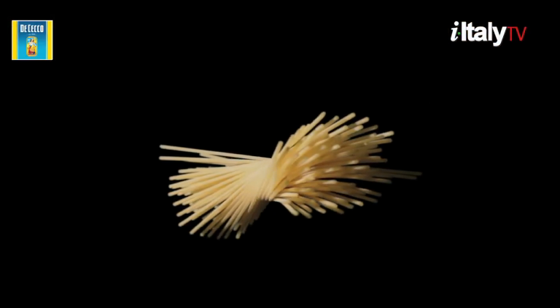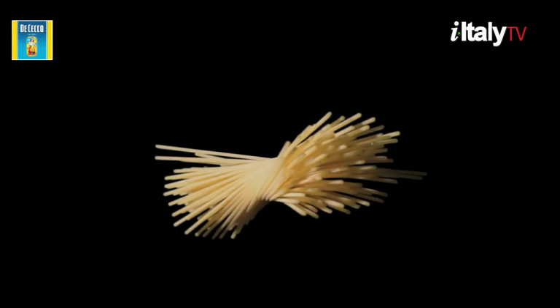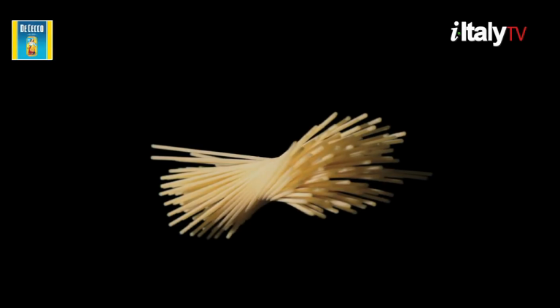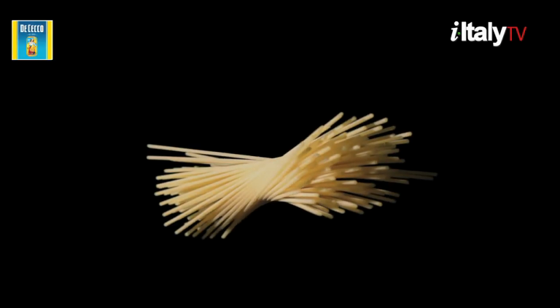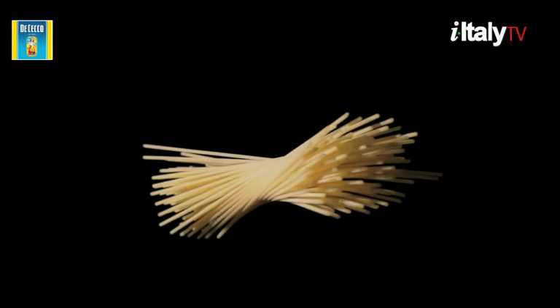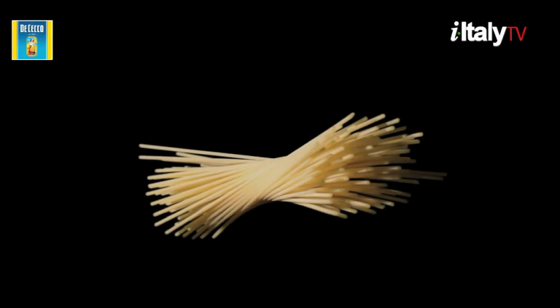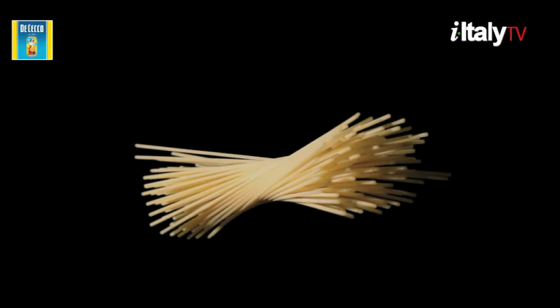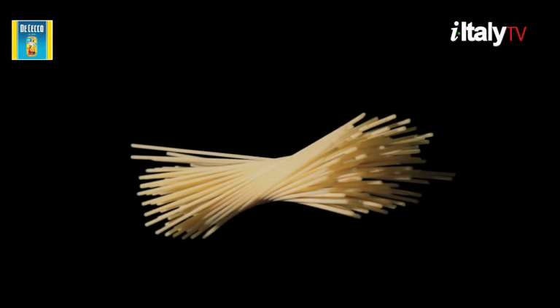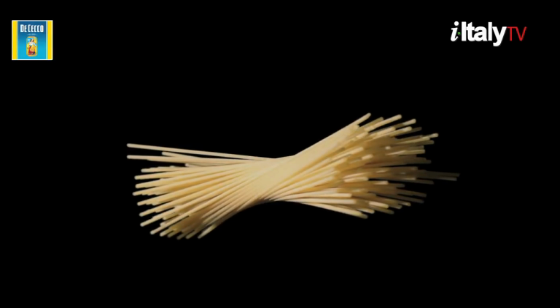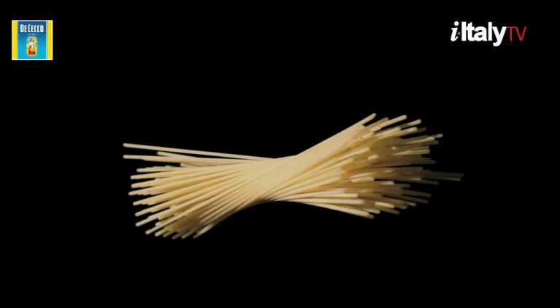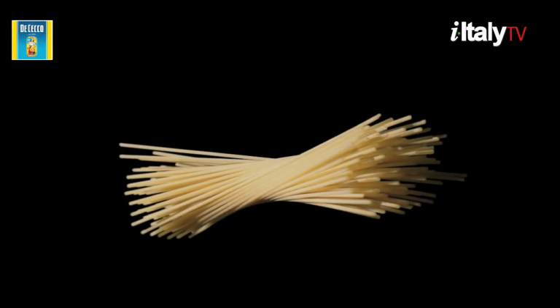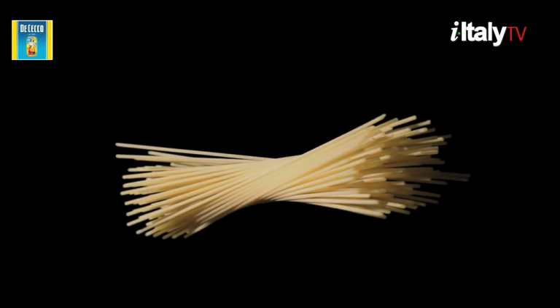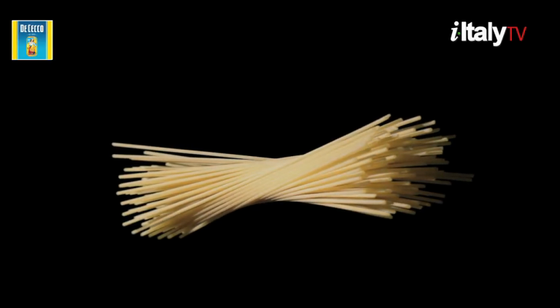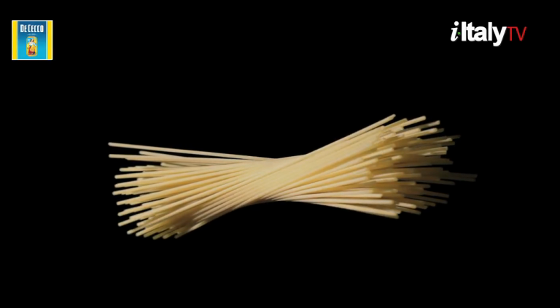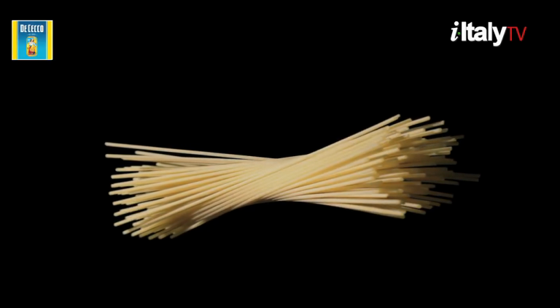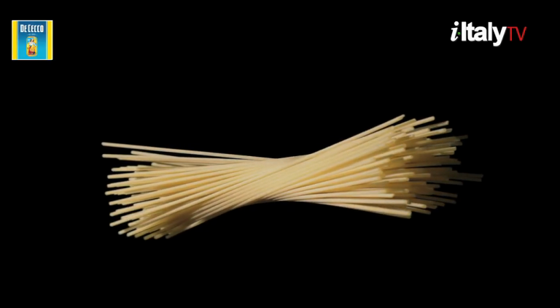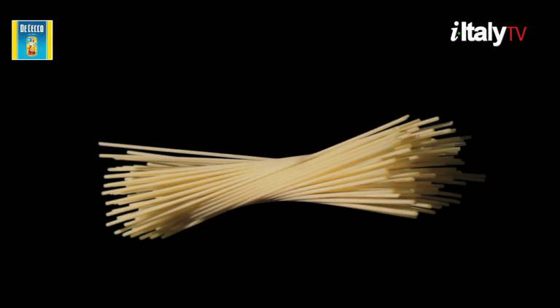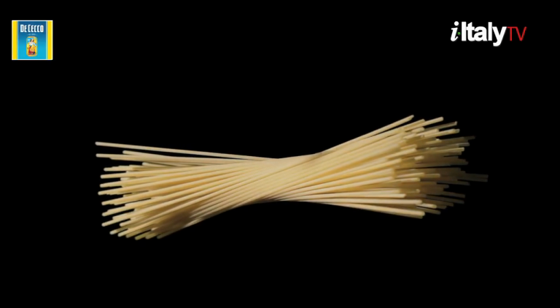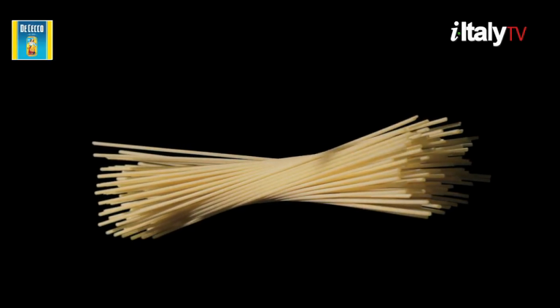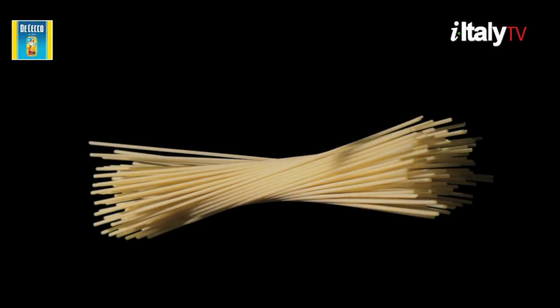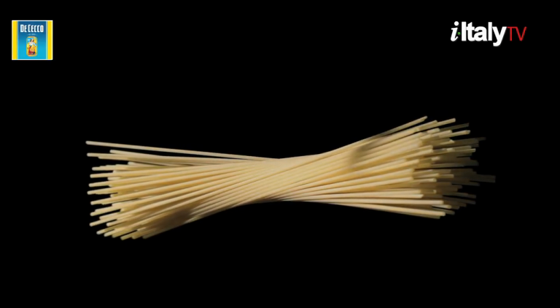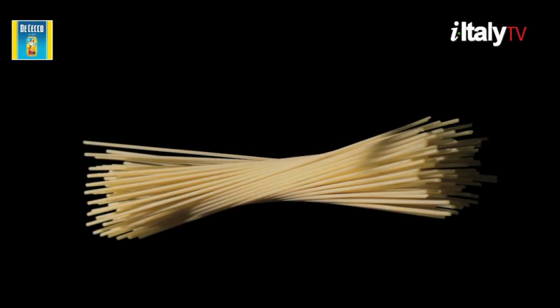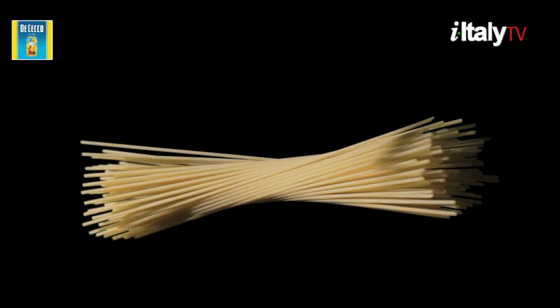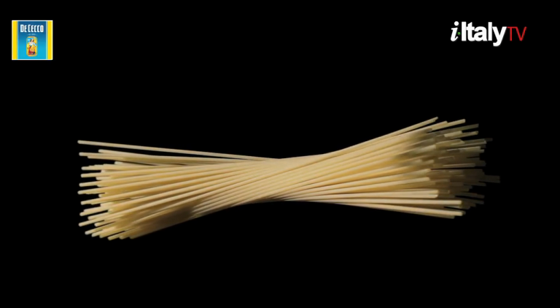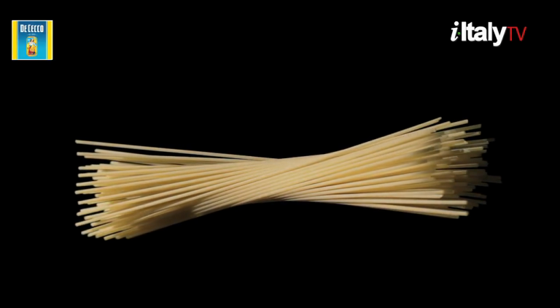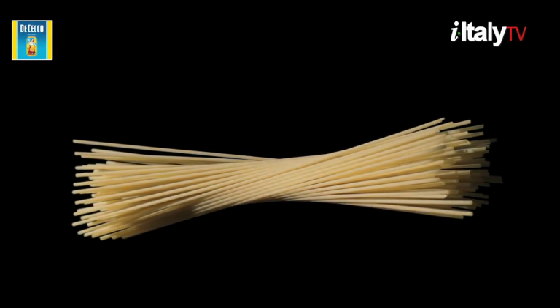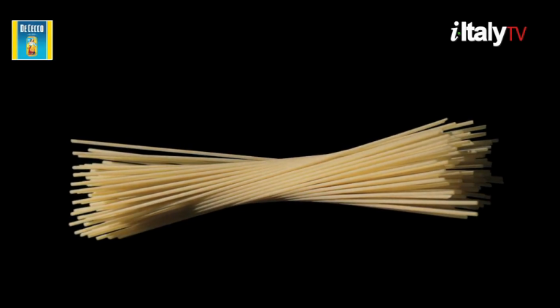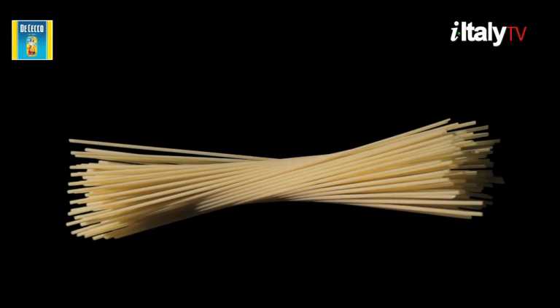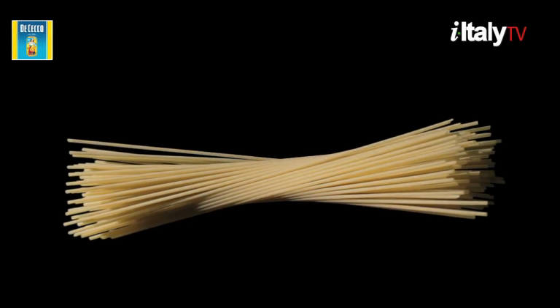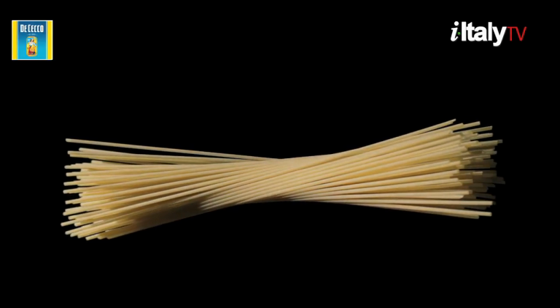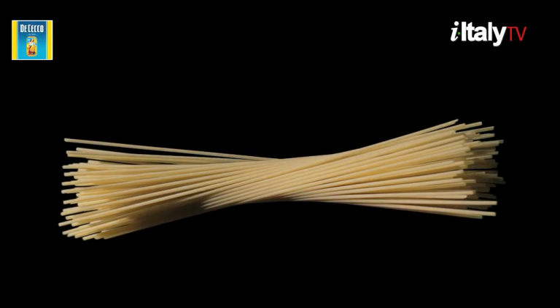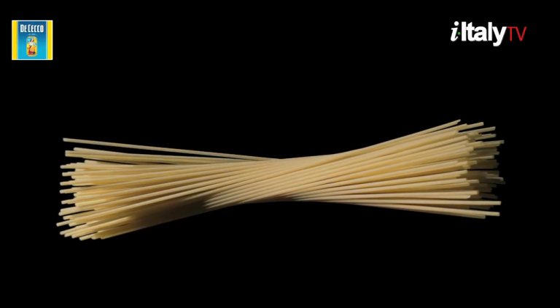Remember, to make an excellent pasta dish, use excellent pasta.